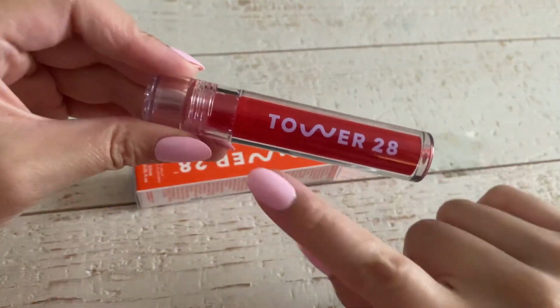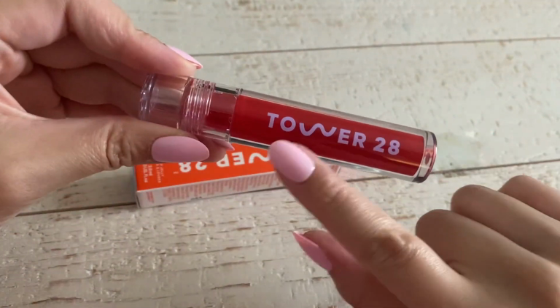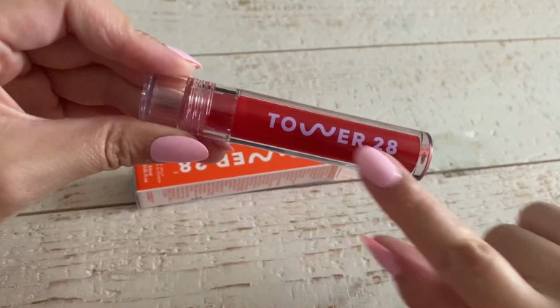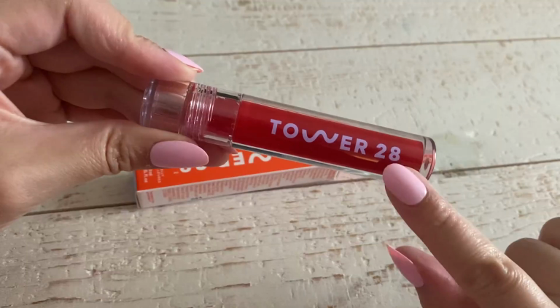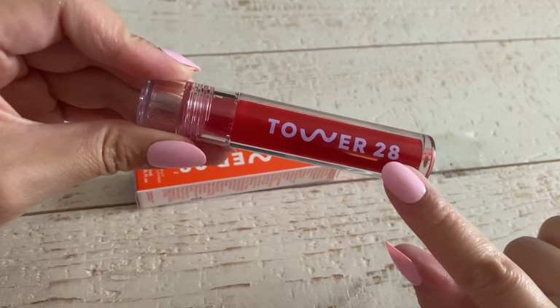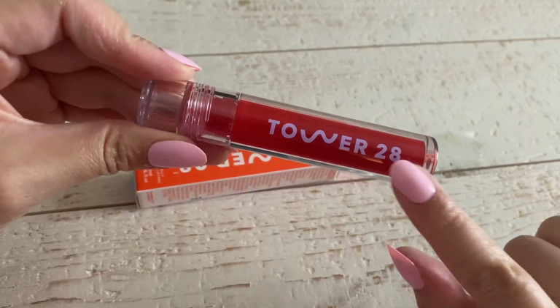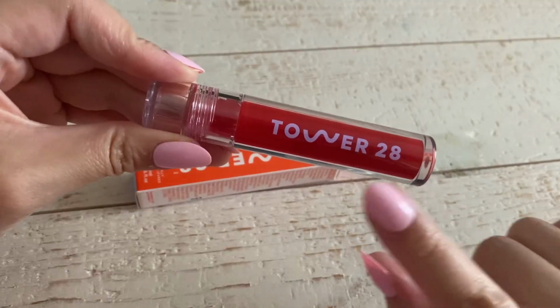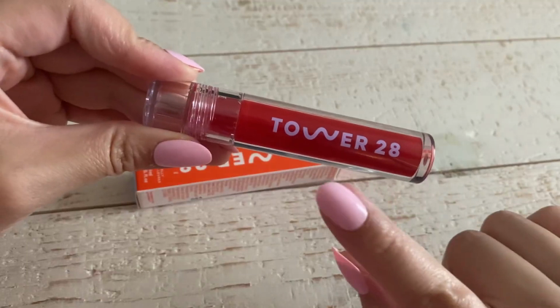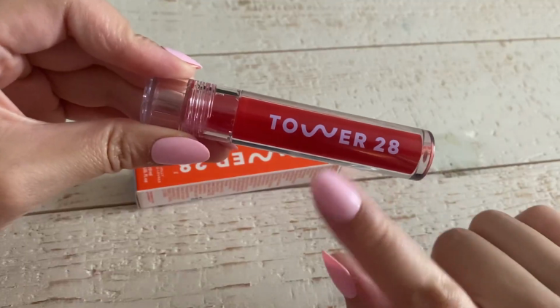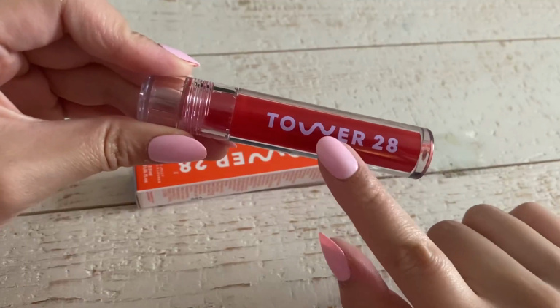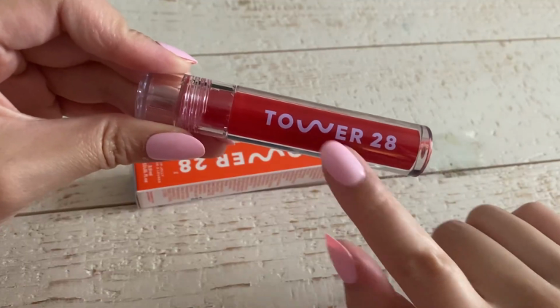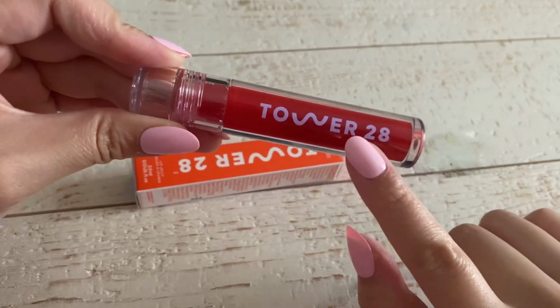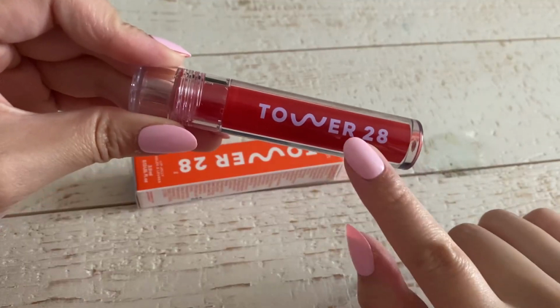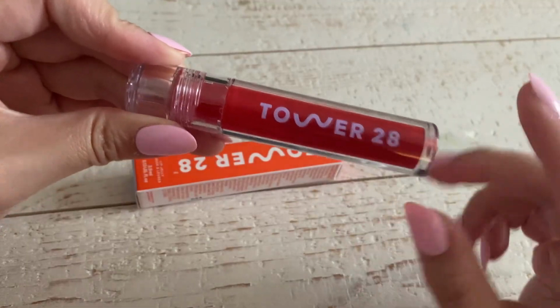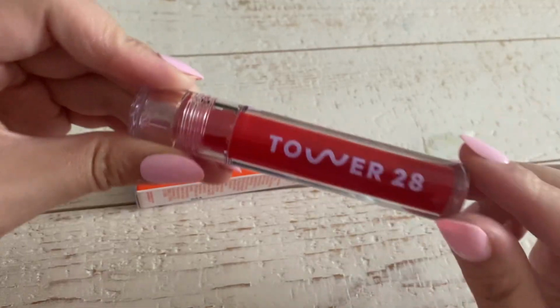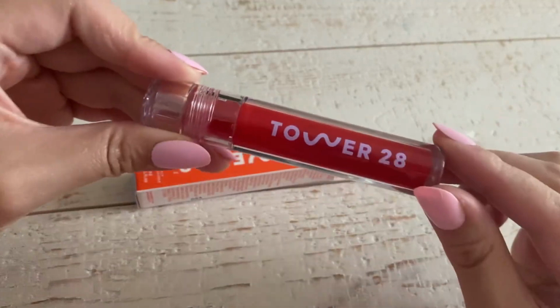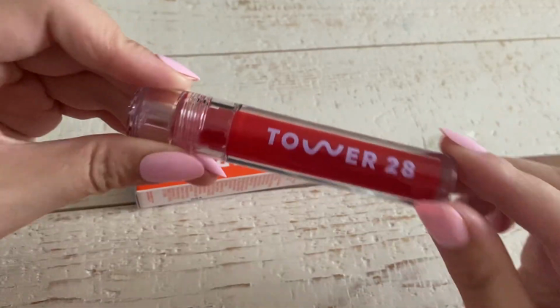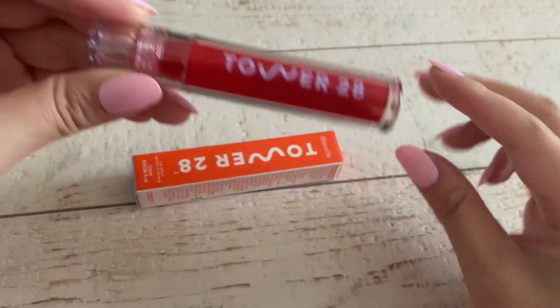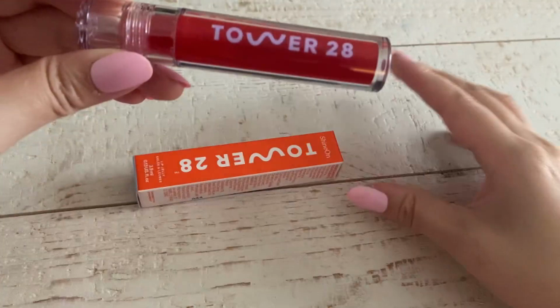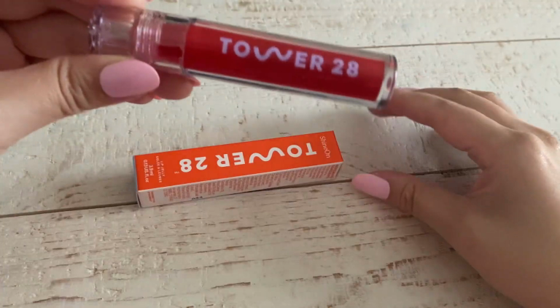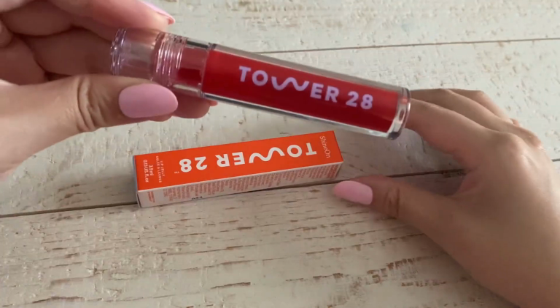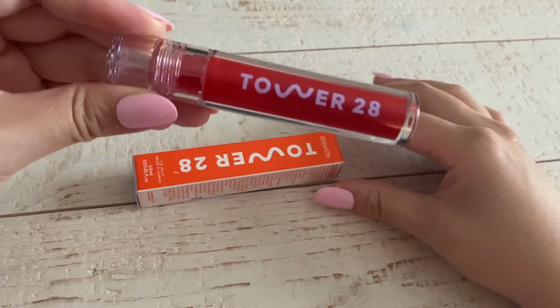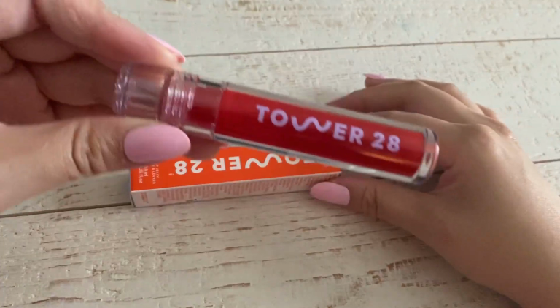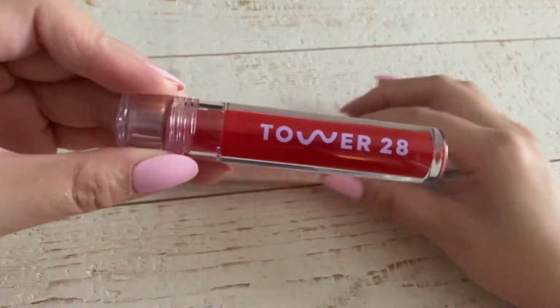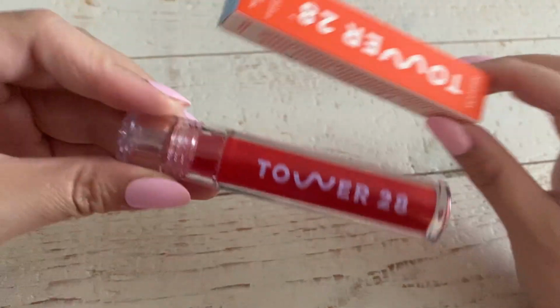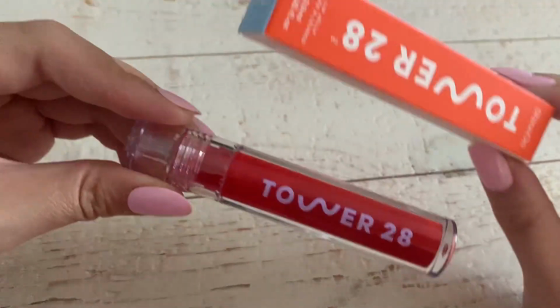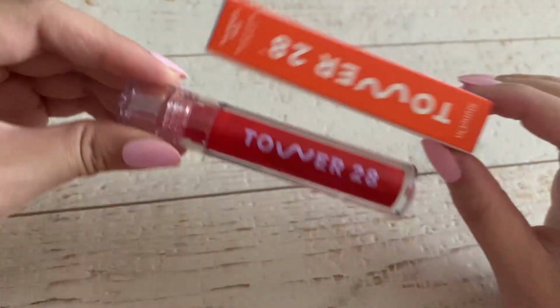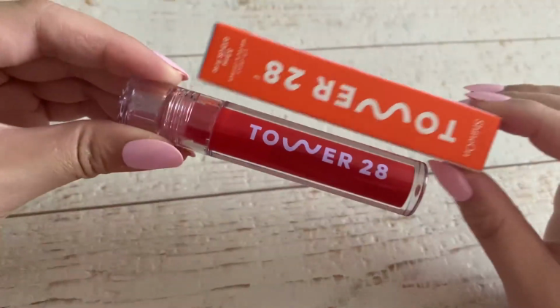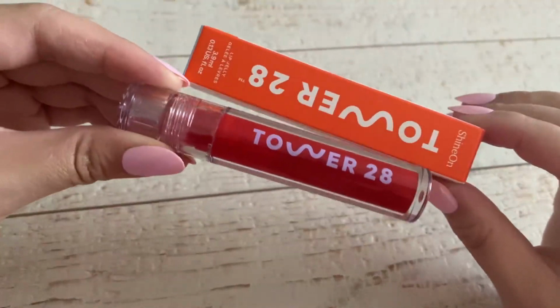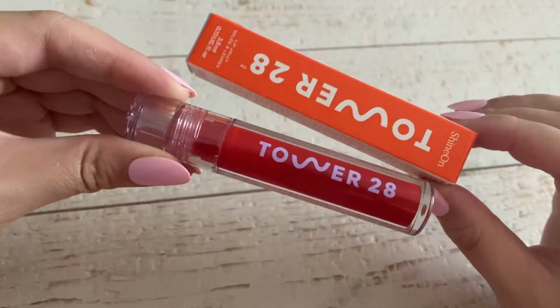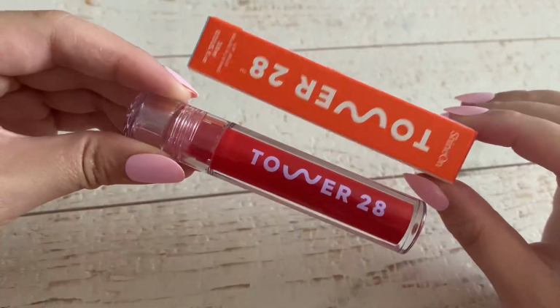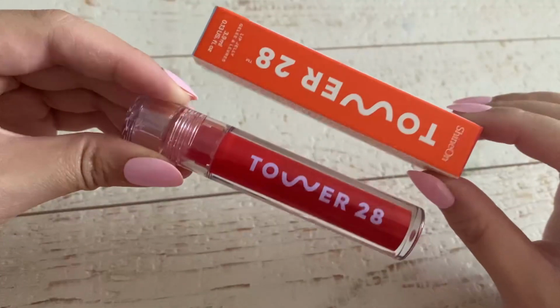Get this today — I want all of the colors. It's called Tower 28 Lip Jelly and it is so, so nice.